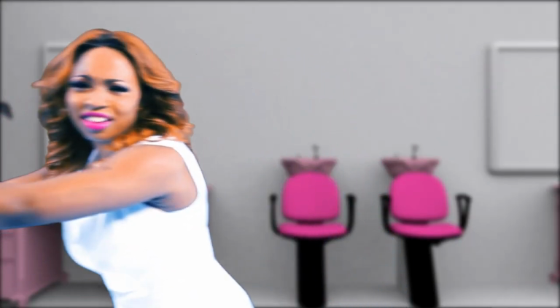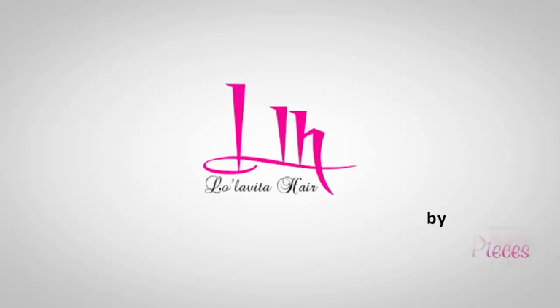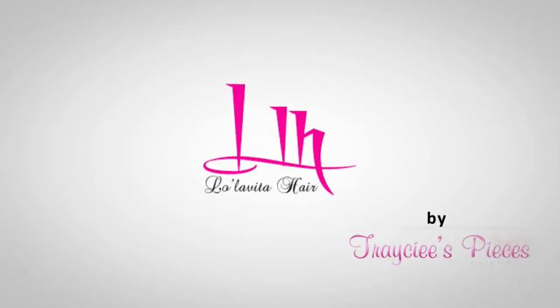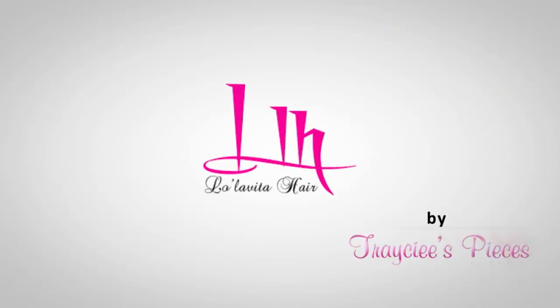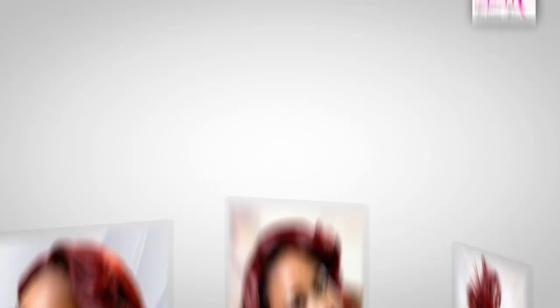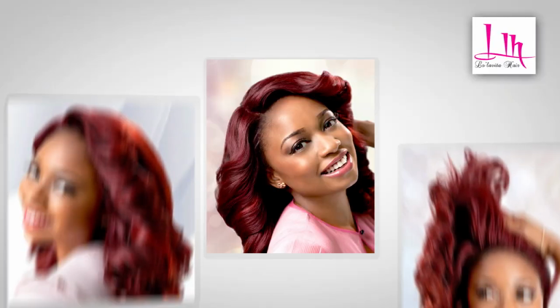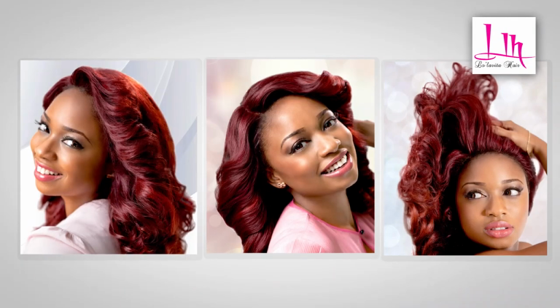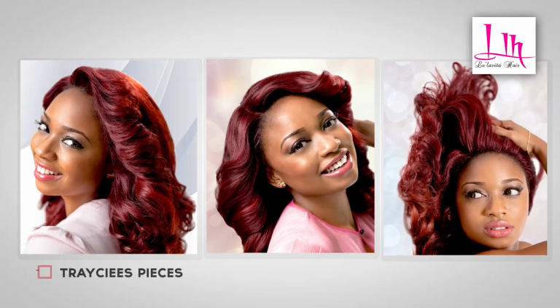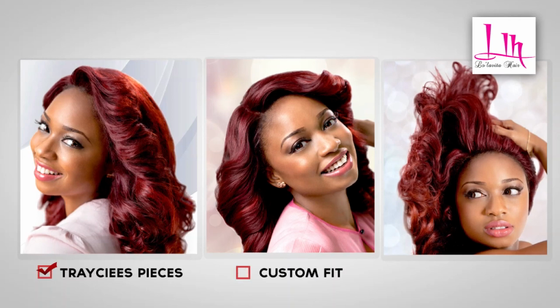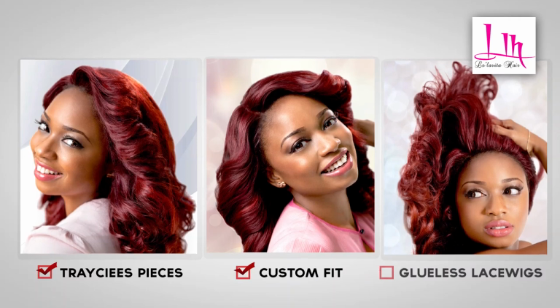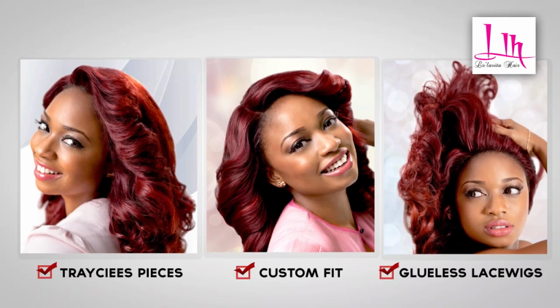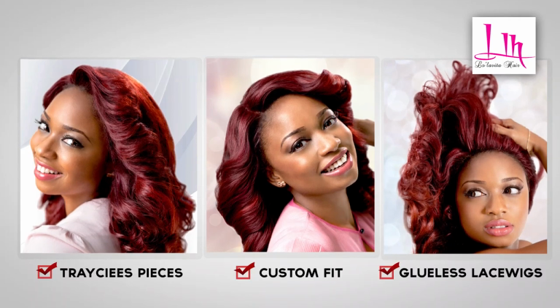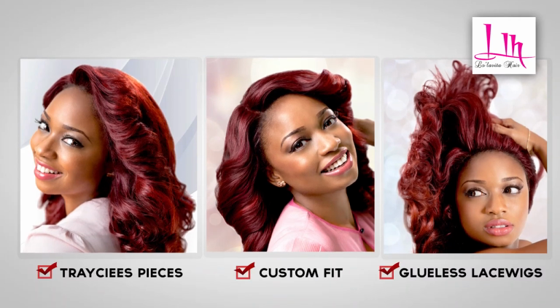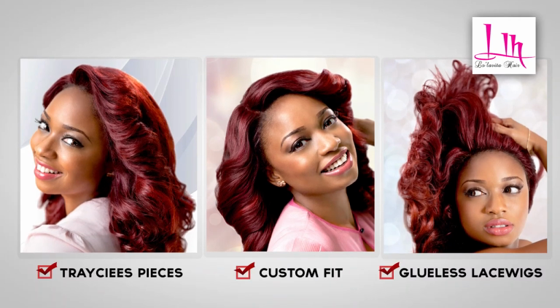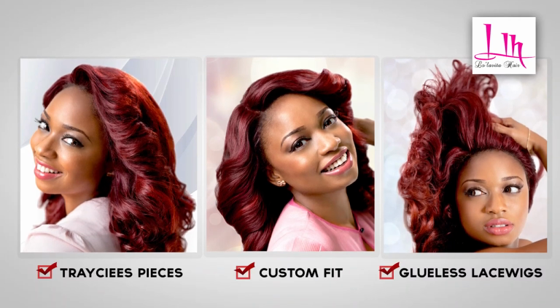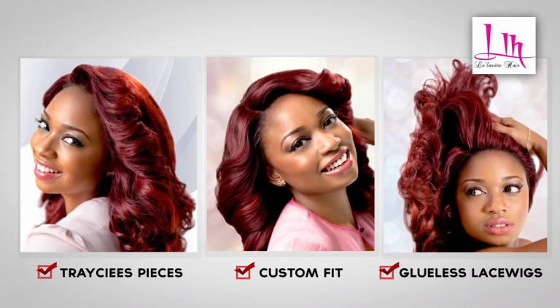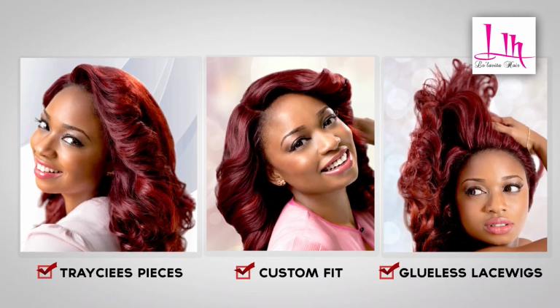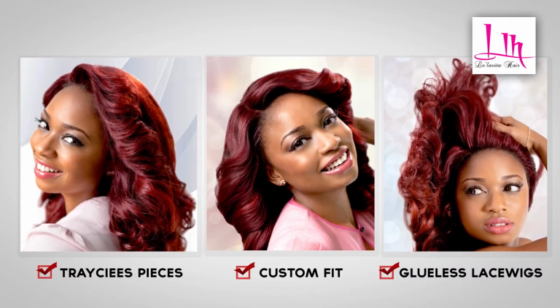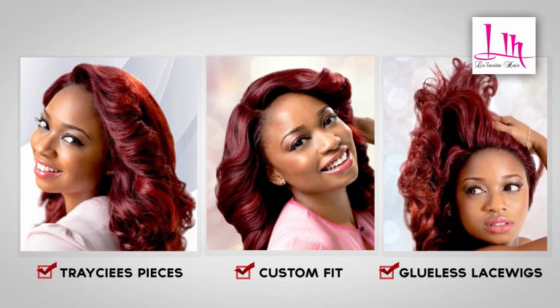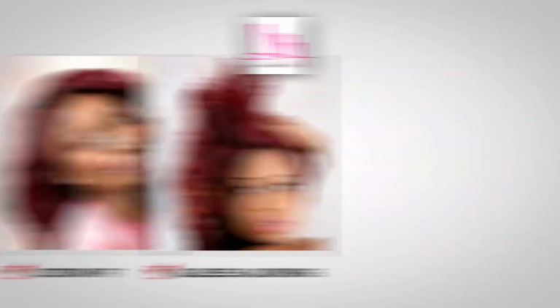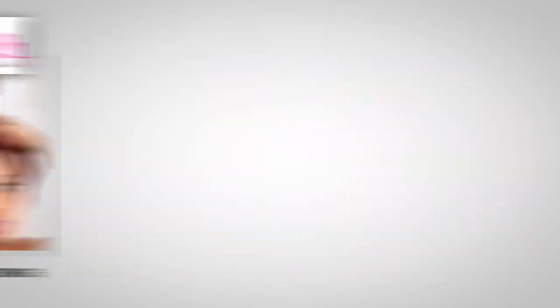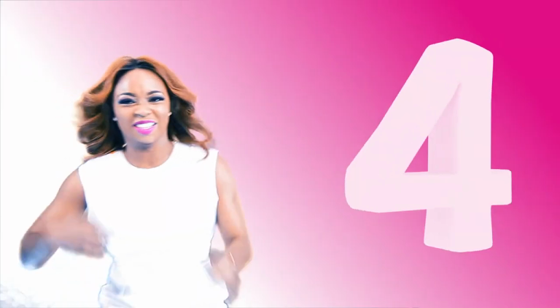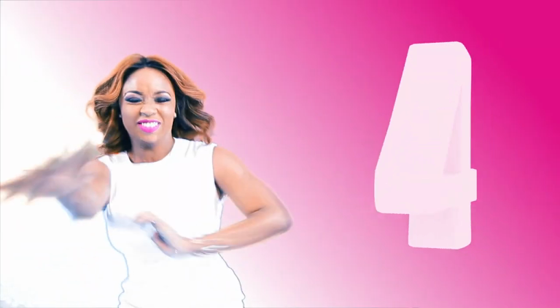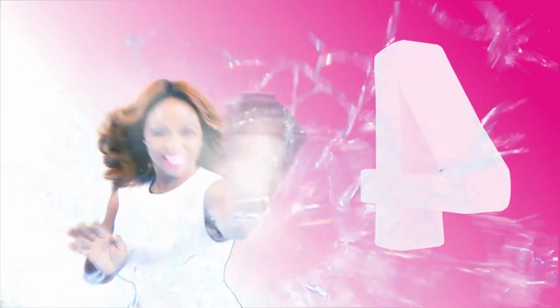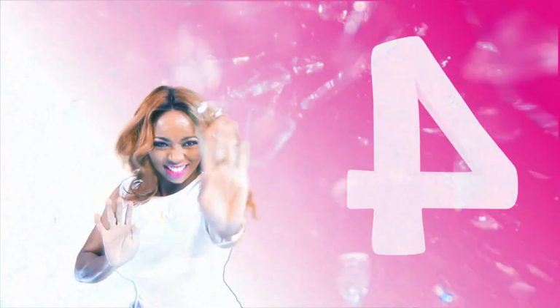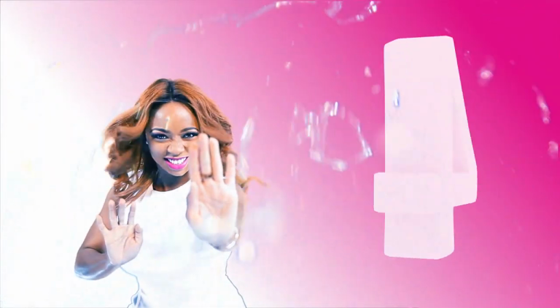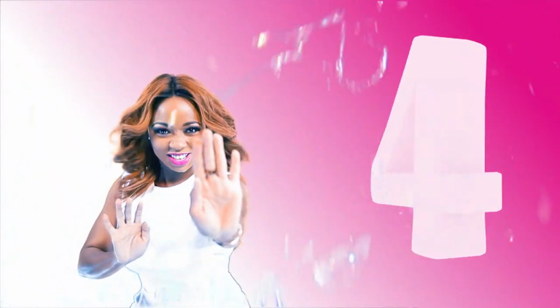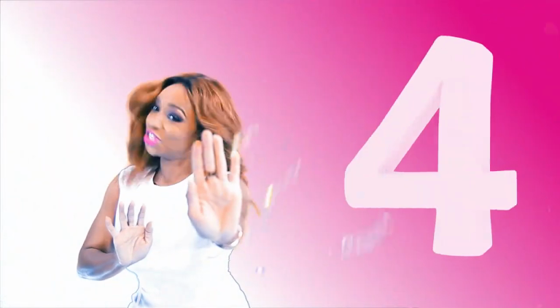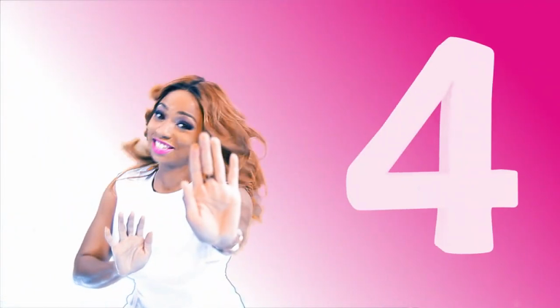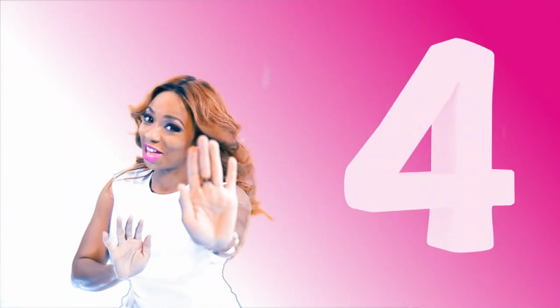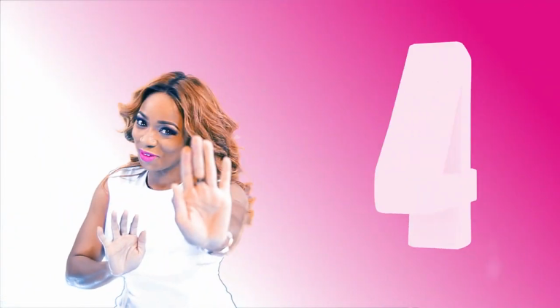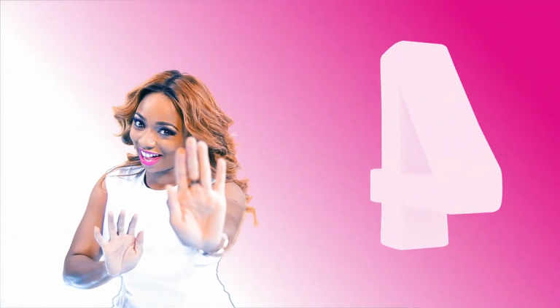4. If you like to experiment with color like me, don't dye your natural hair — just dye the wig.